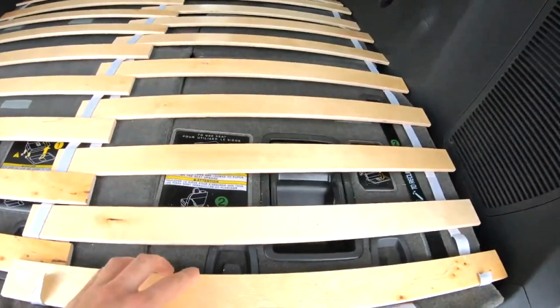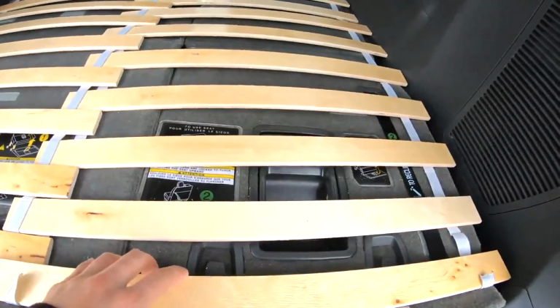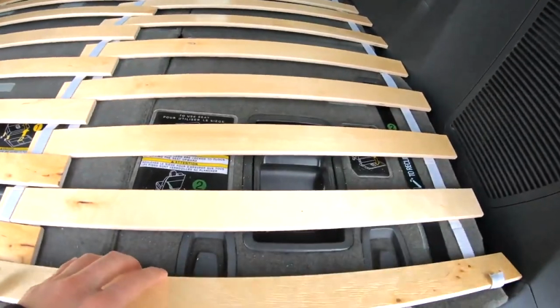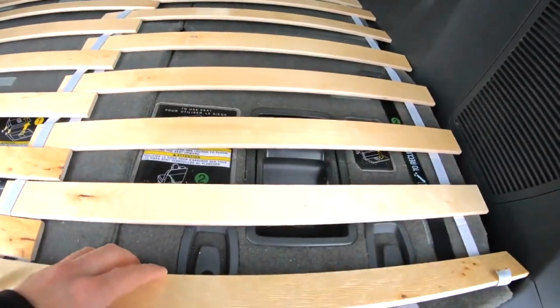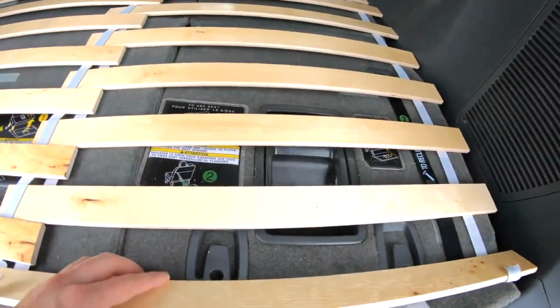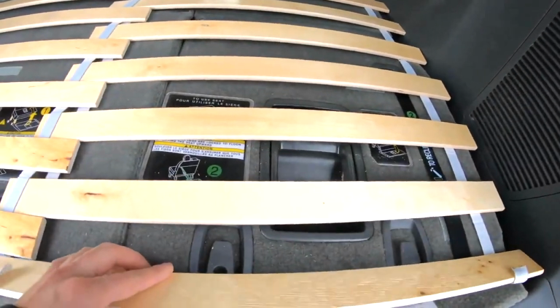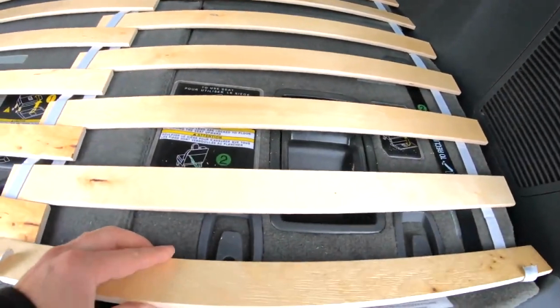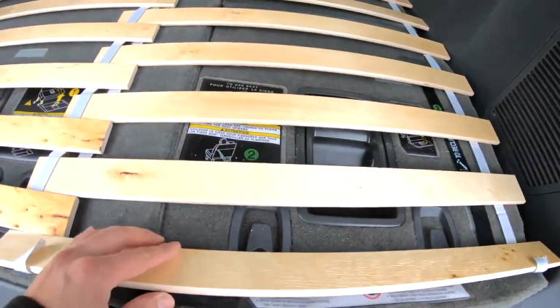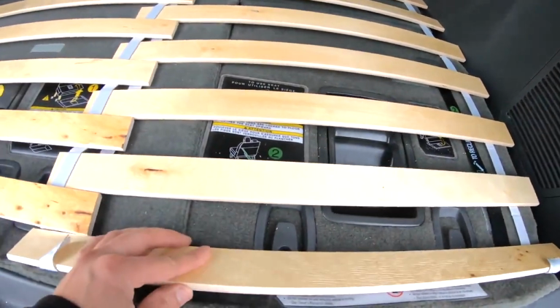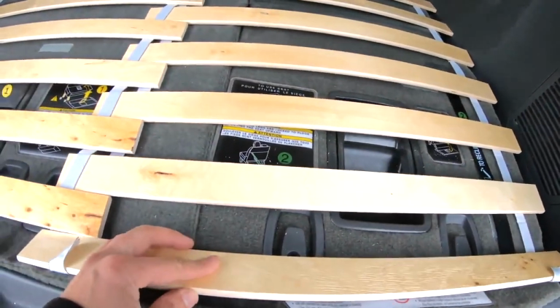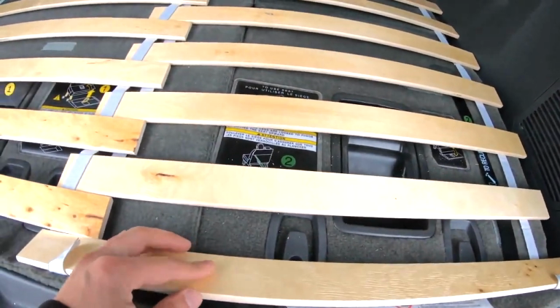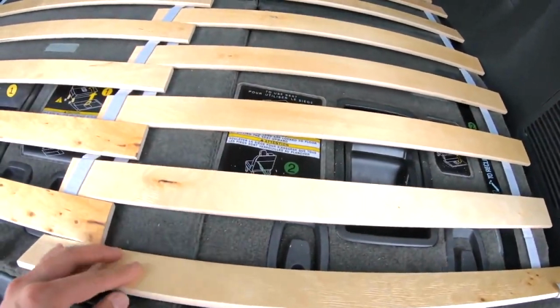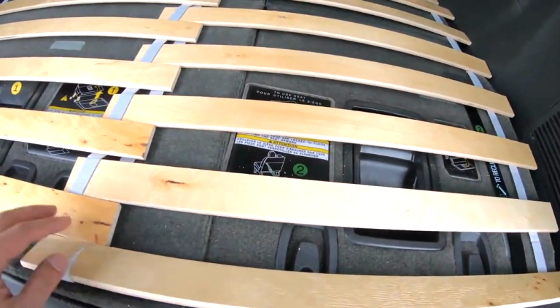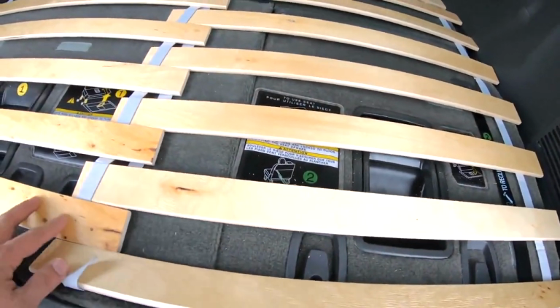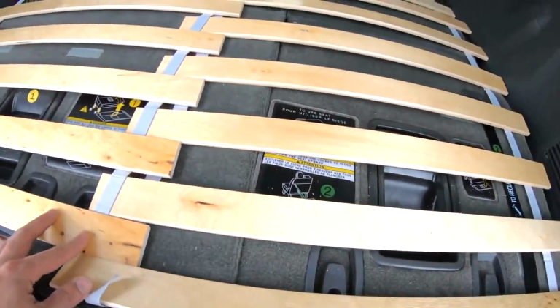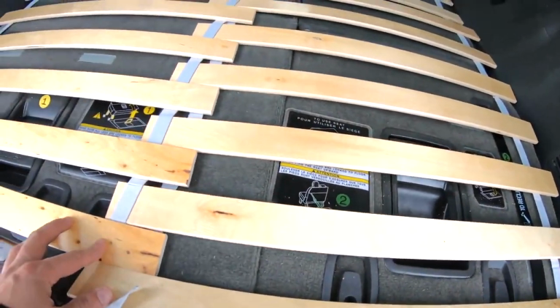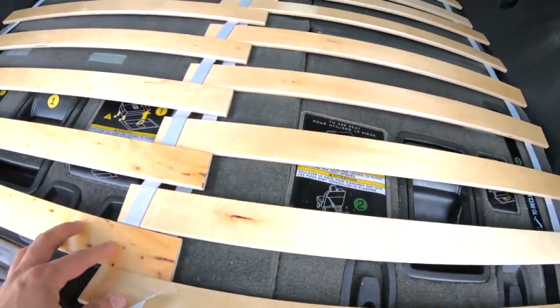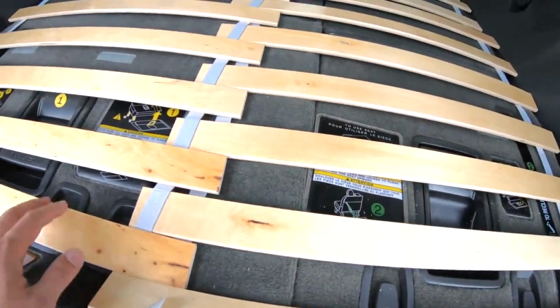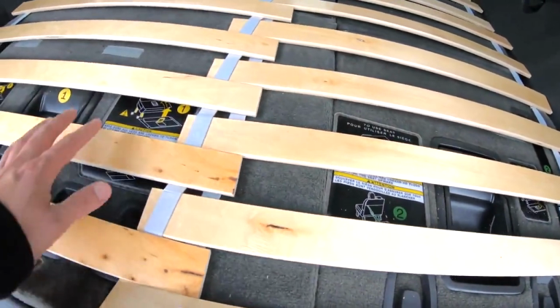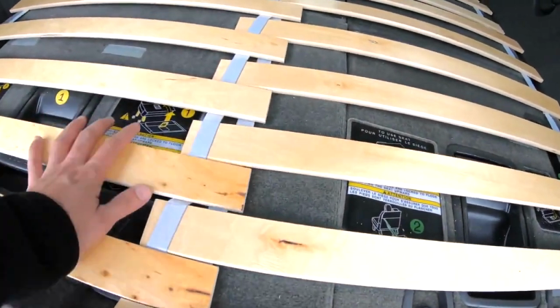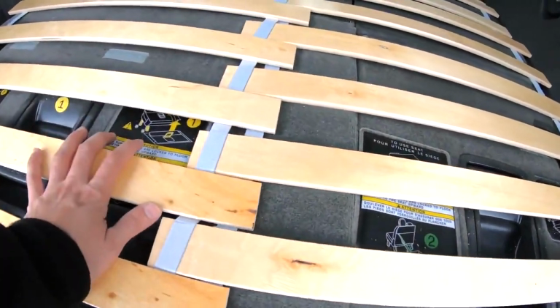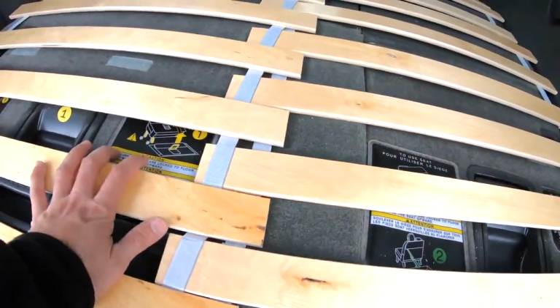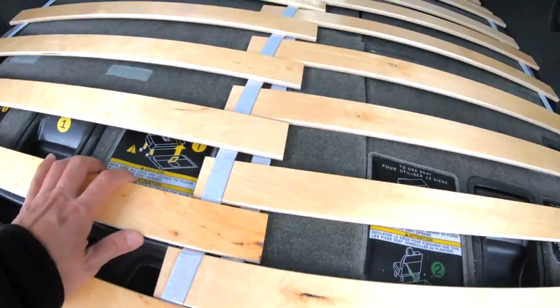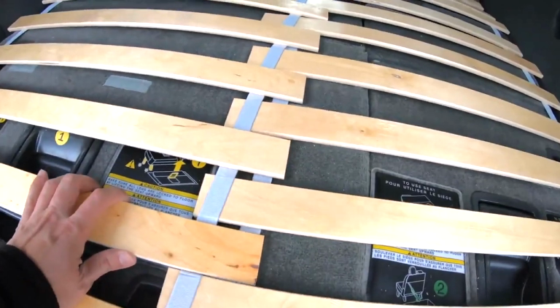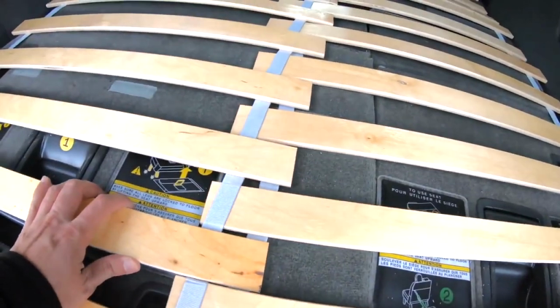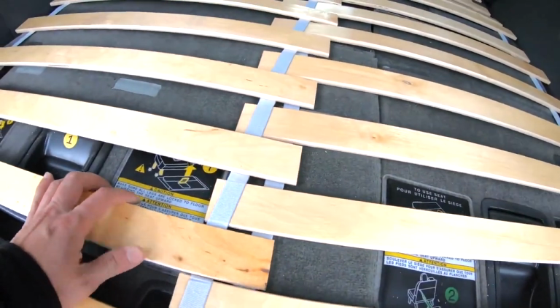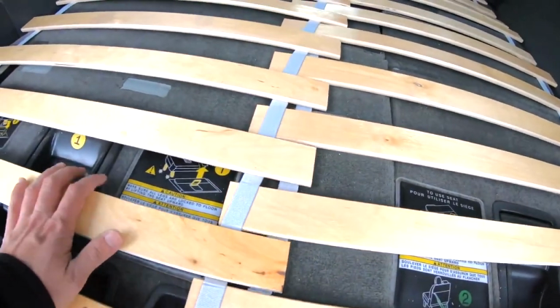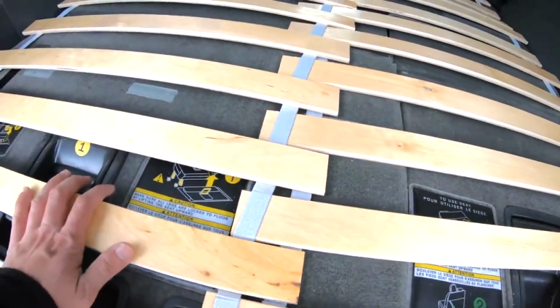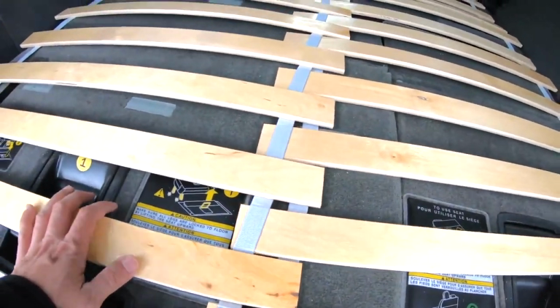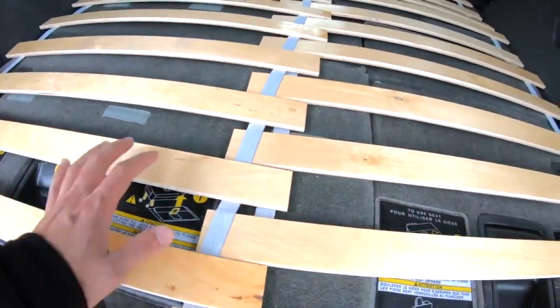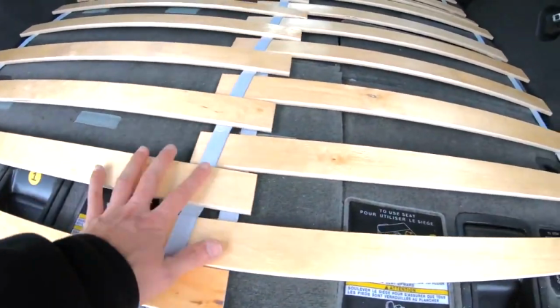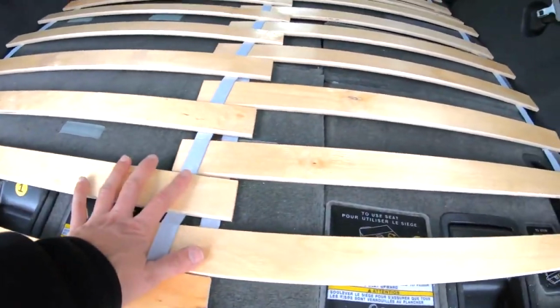Yeah, this is the piece — a little snug, but it's intertwining like I hoped it would.